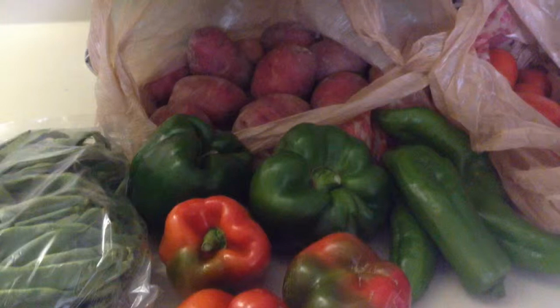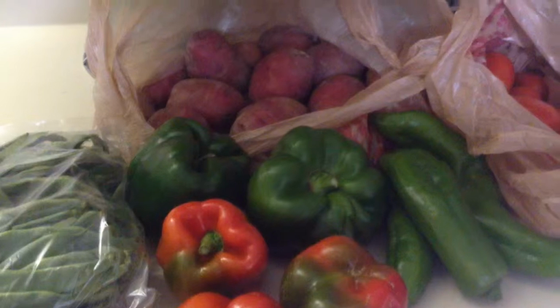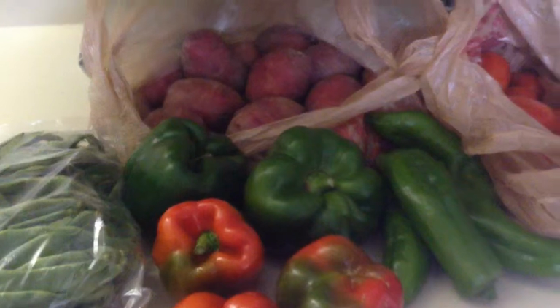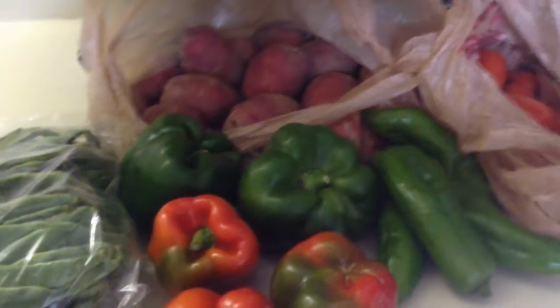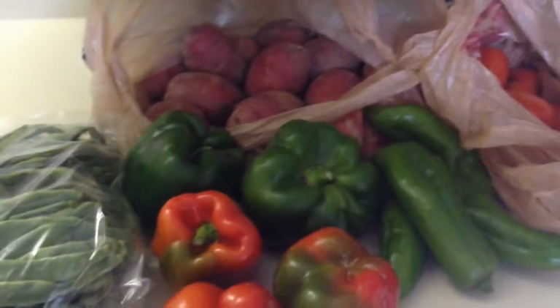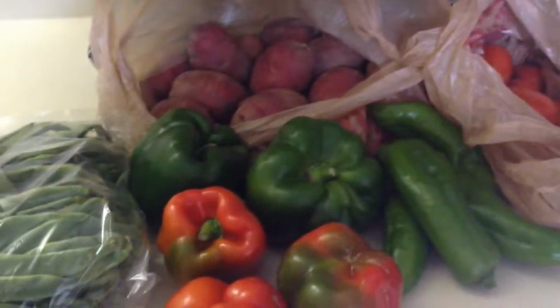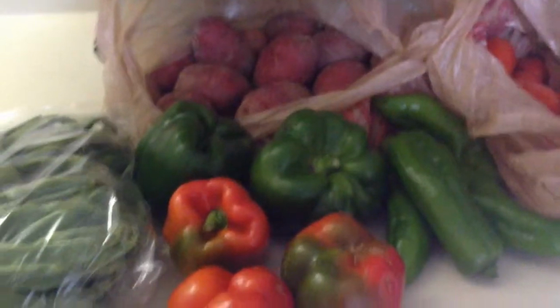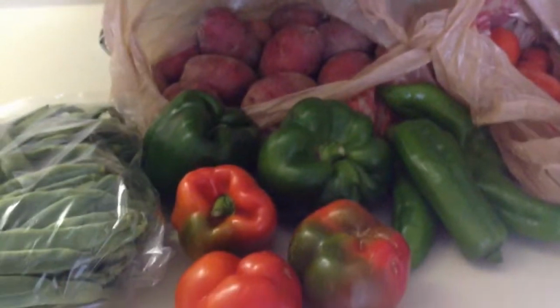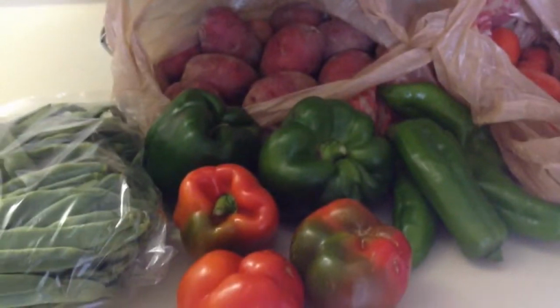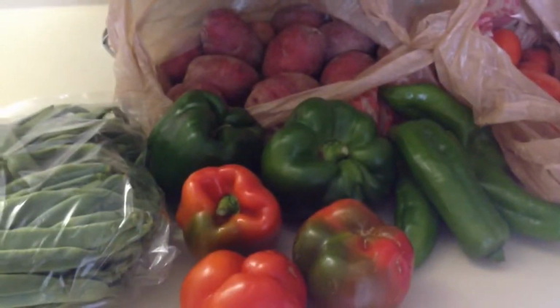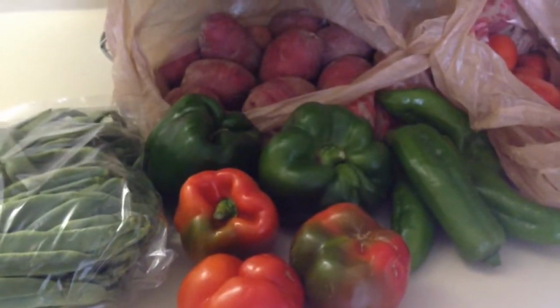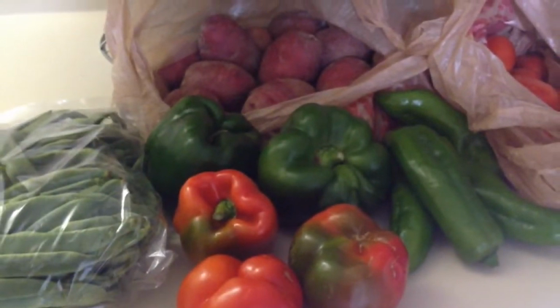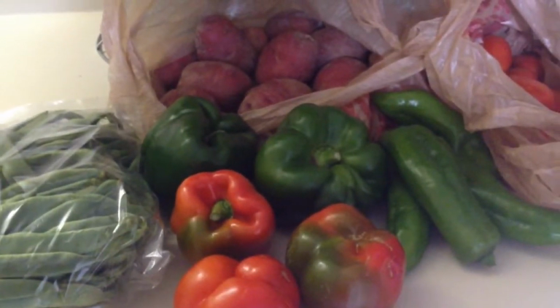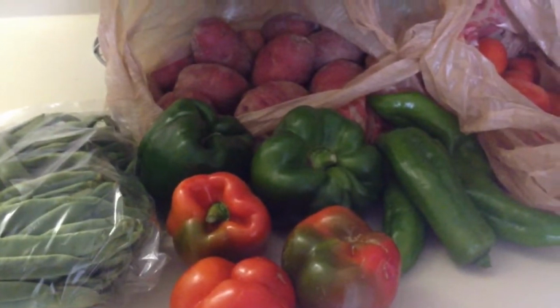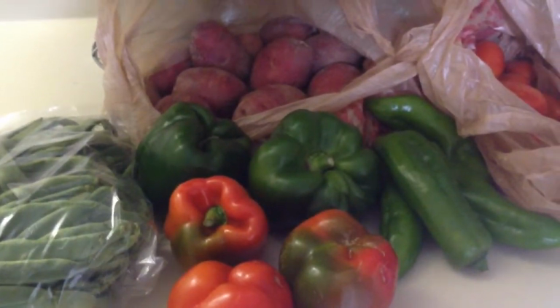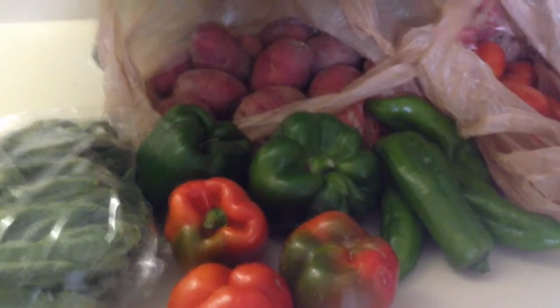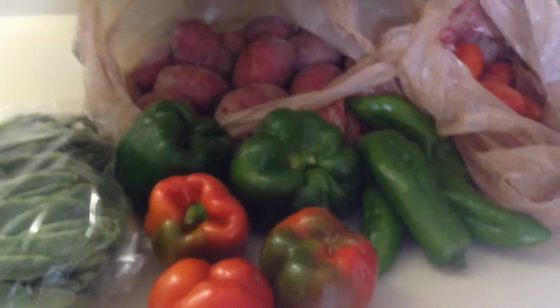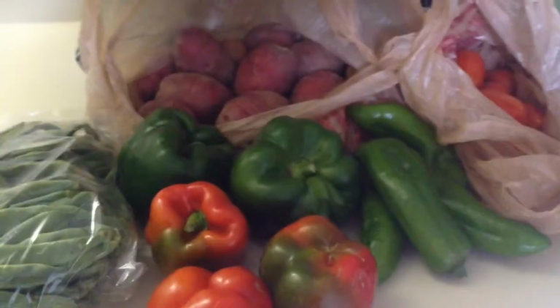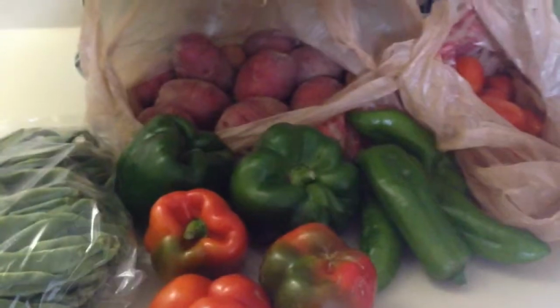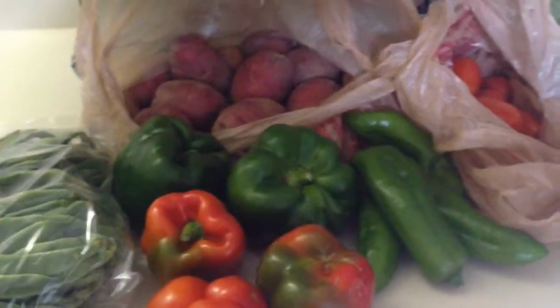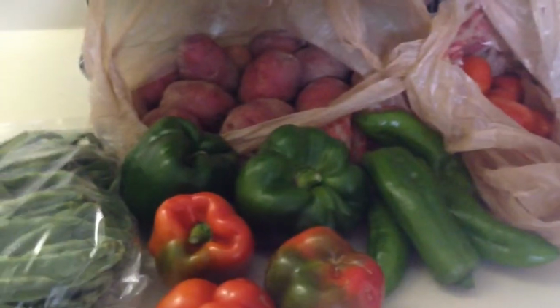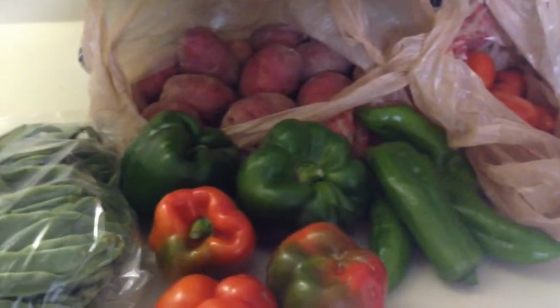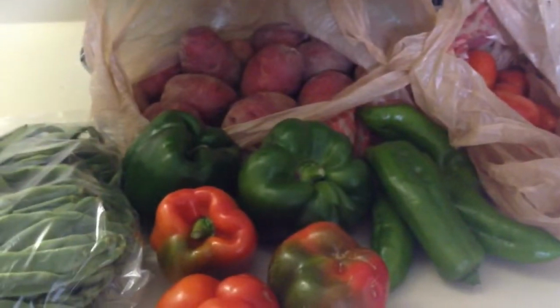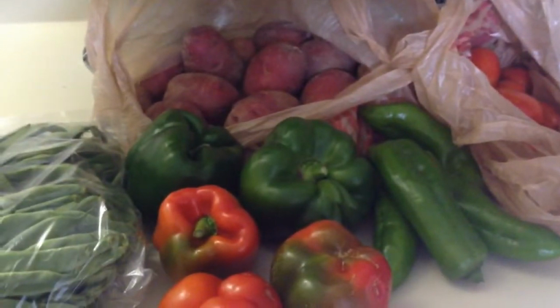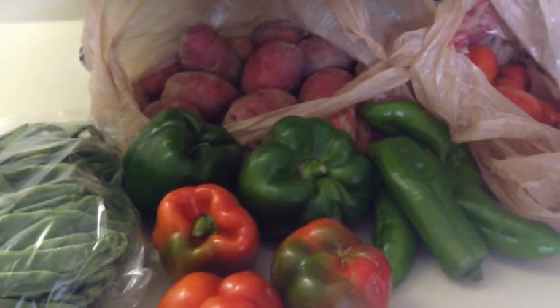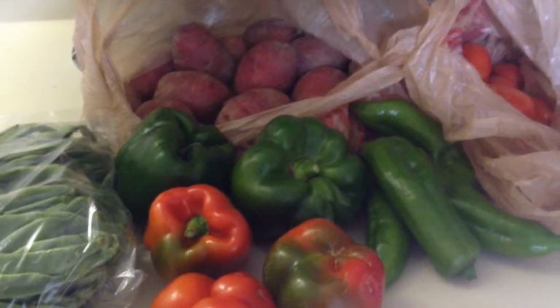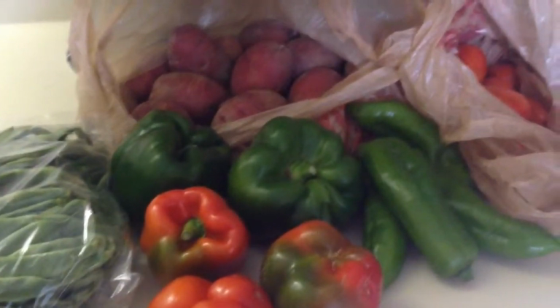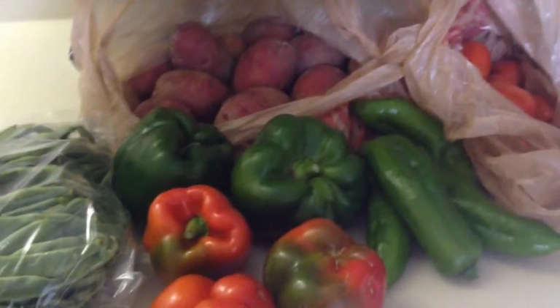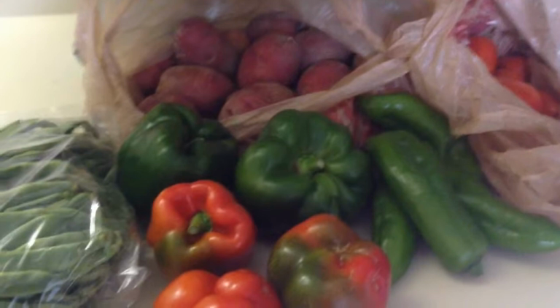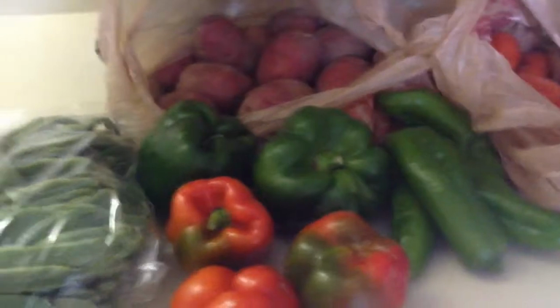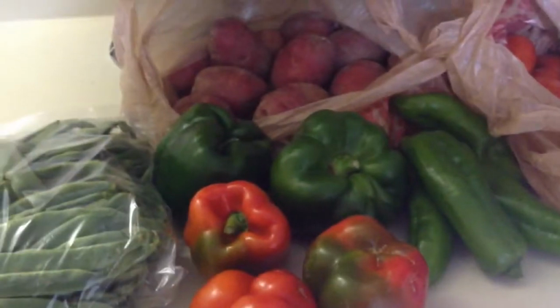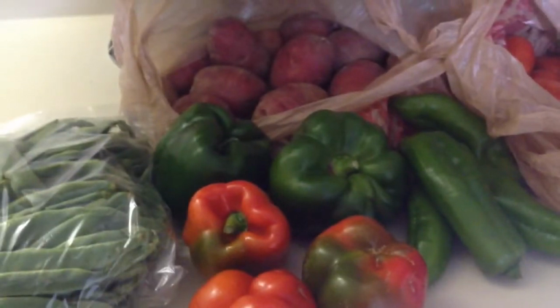I am going to do a grocery haul! New challenge, new hauls, all kinds of new stuff.